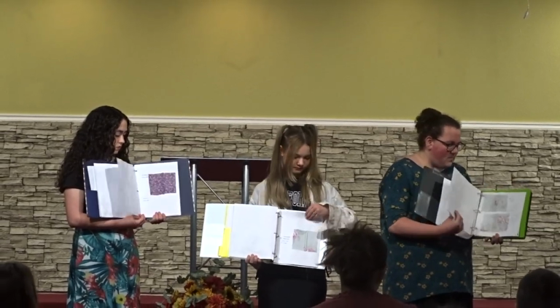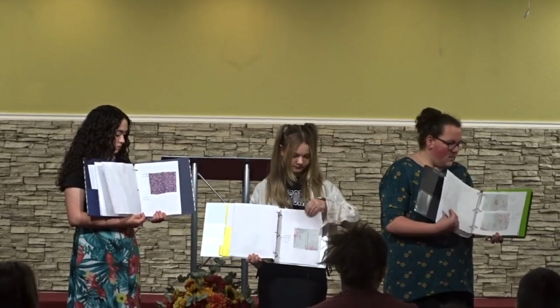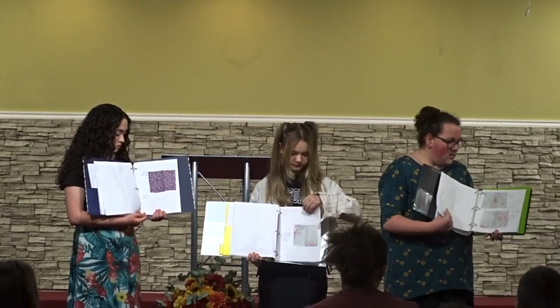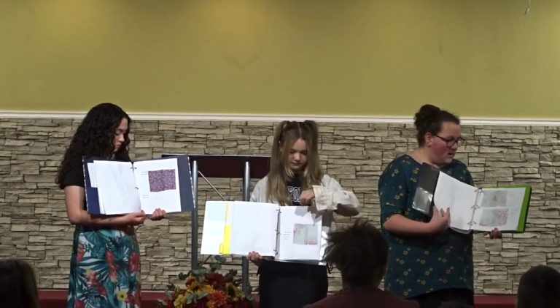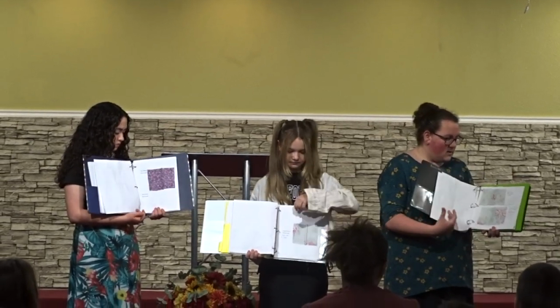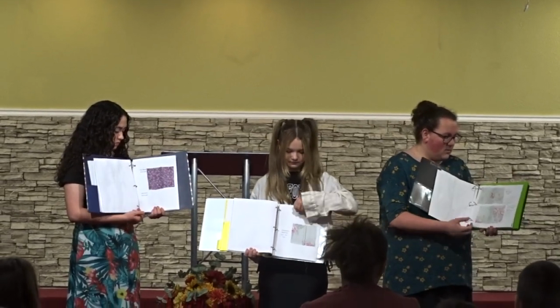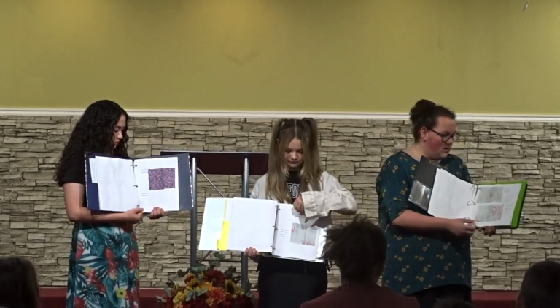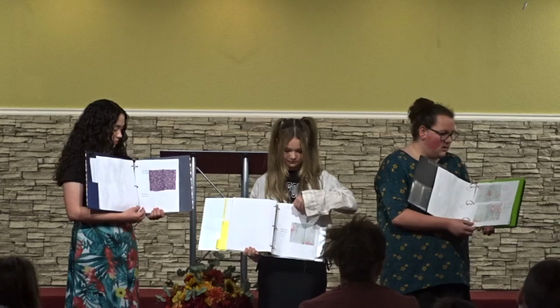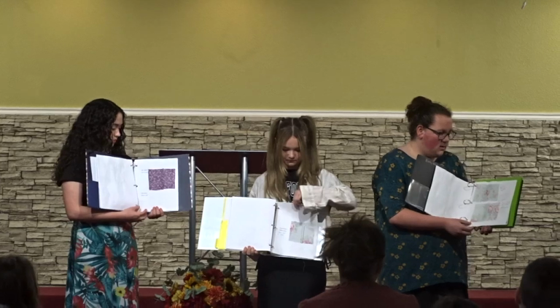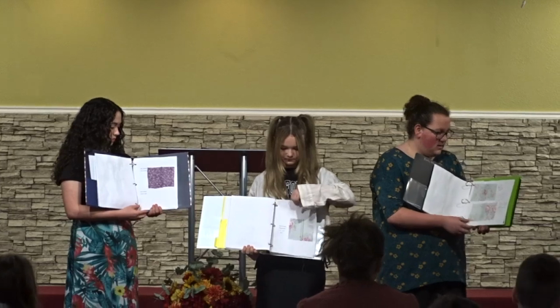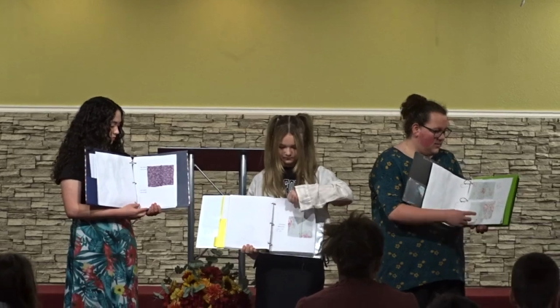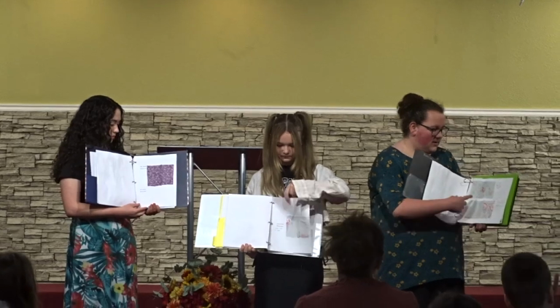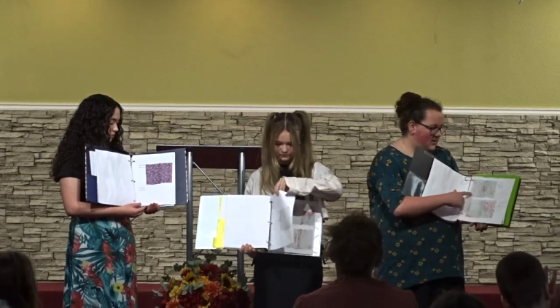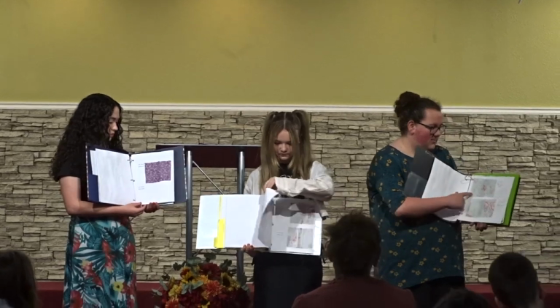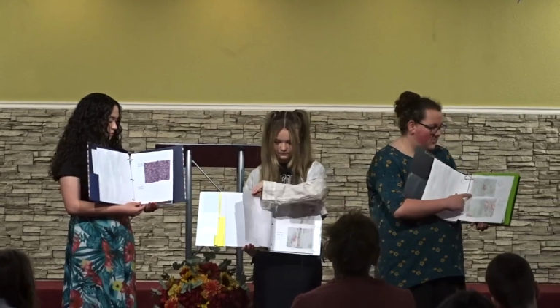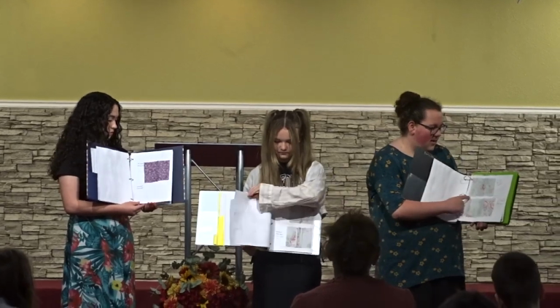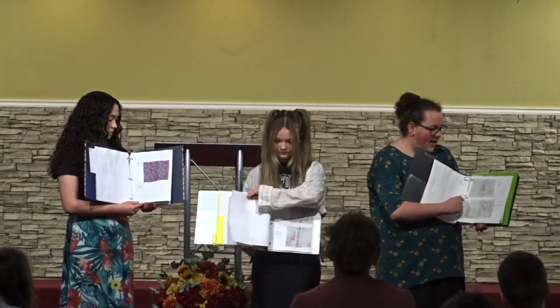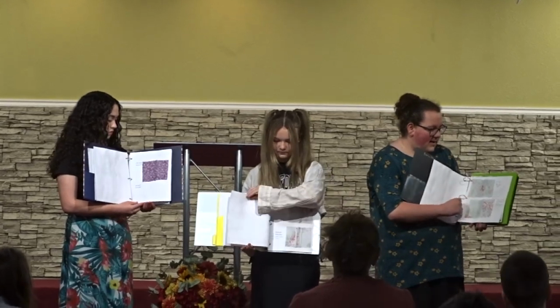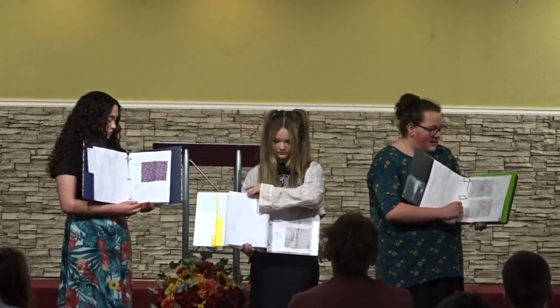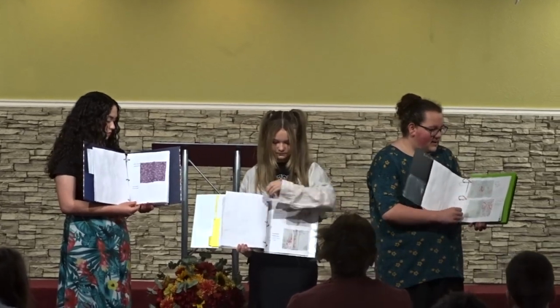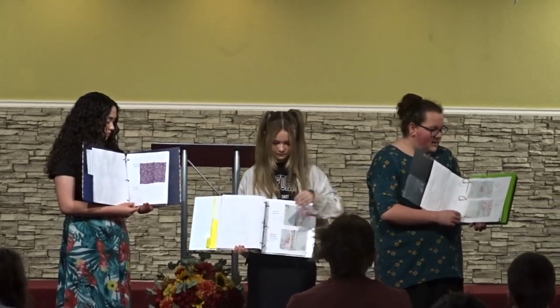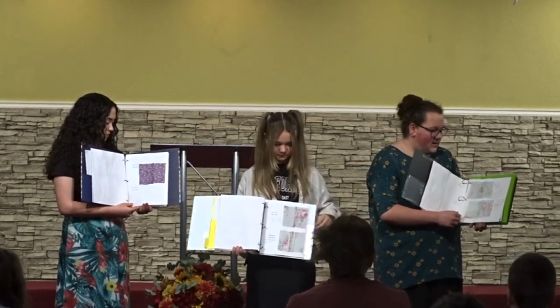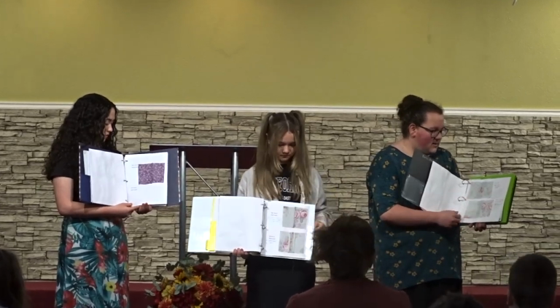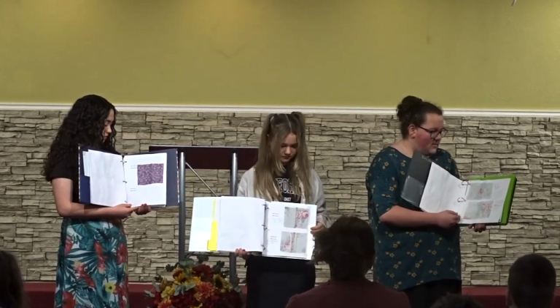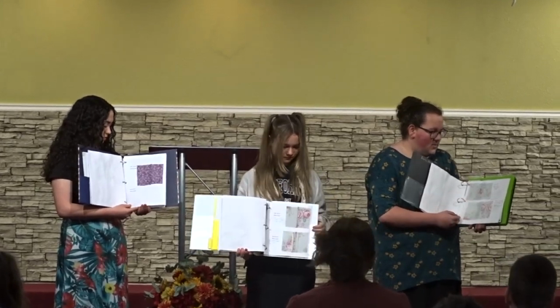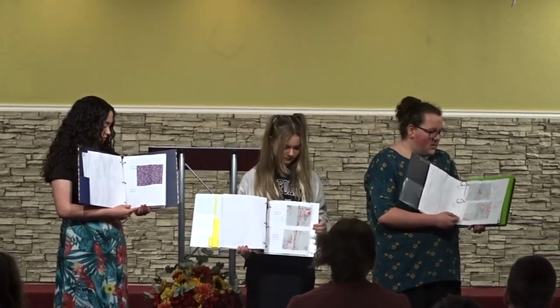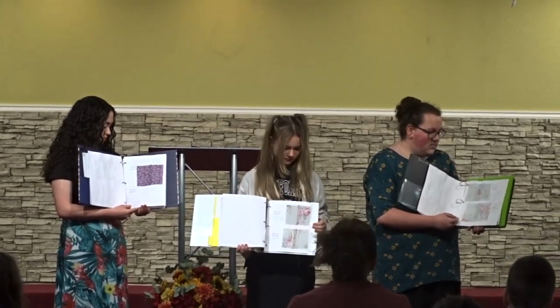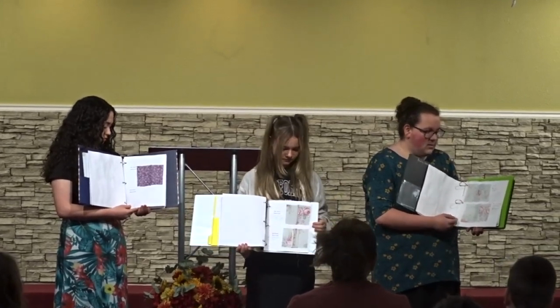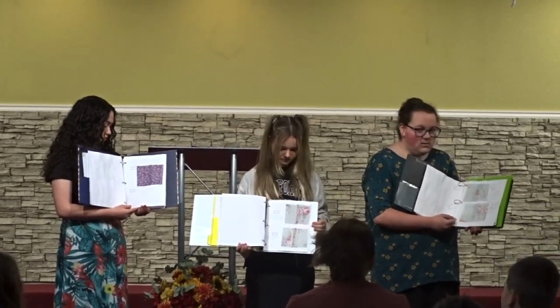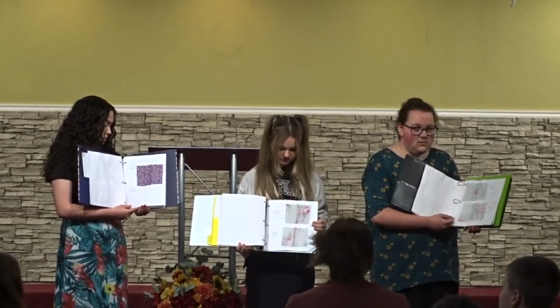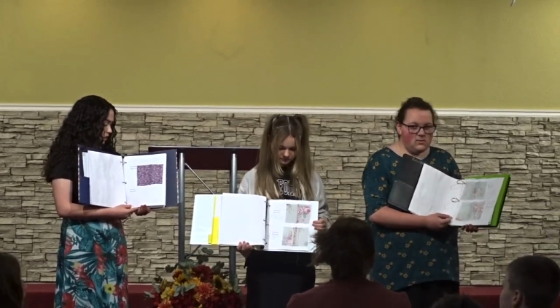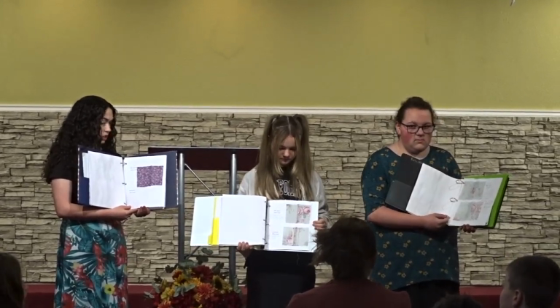The next one is the Plain Seam, and it's the most commonly used seam.